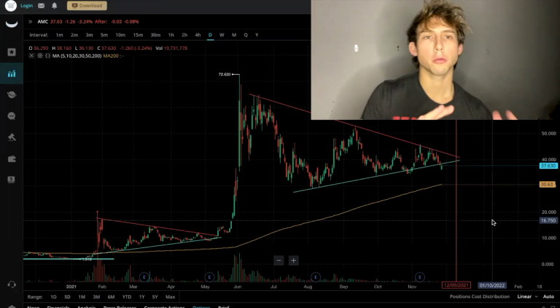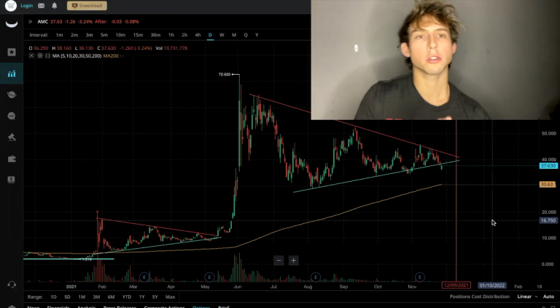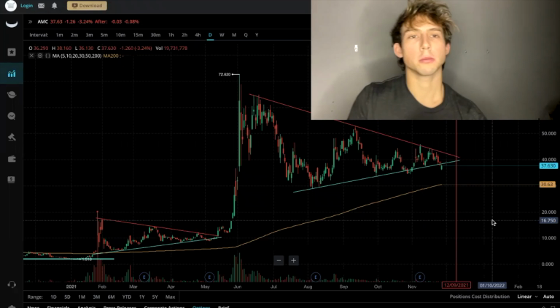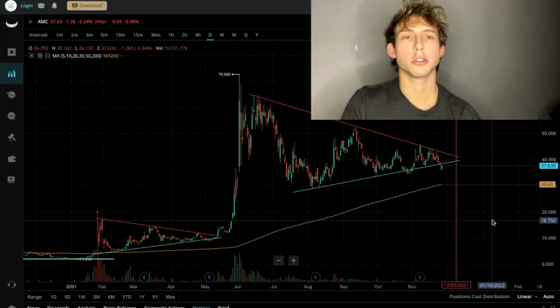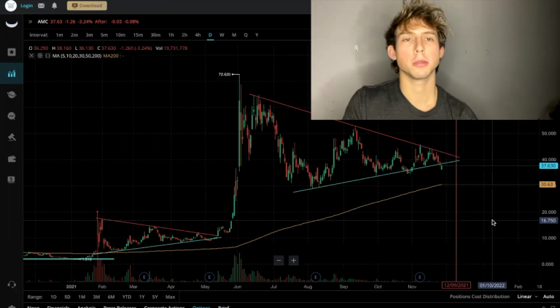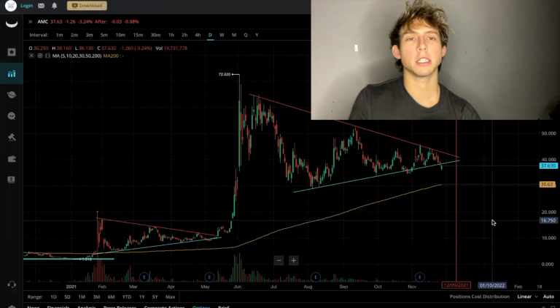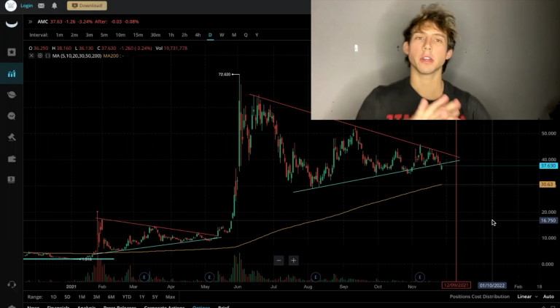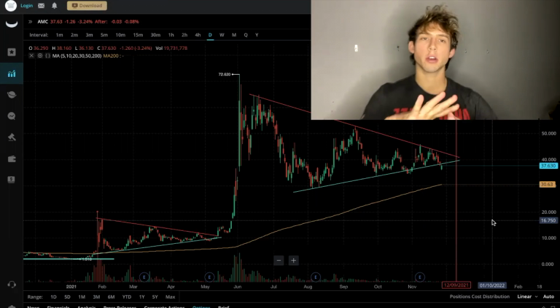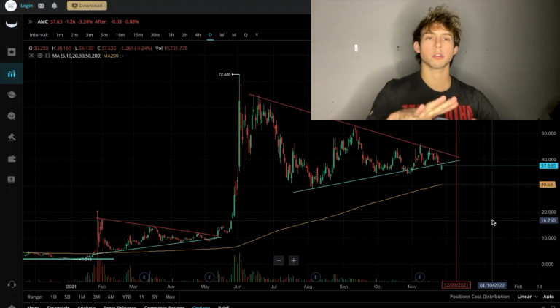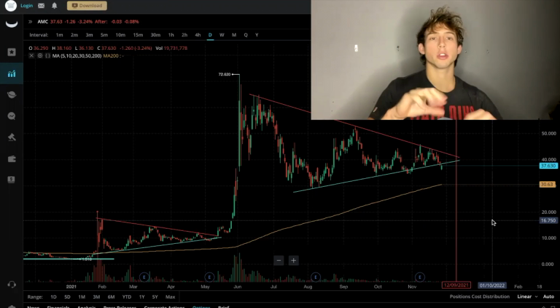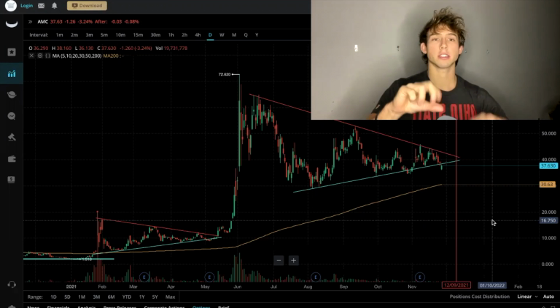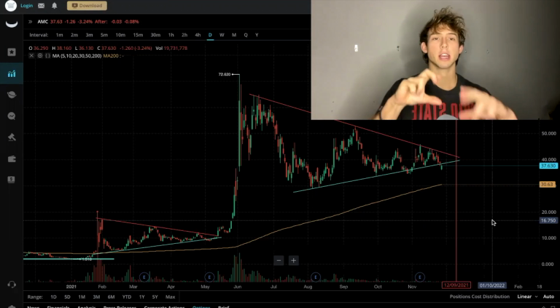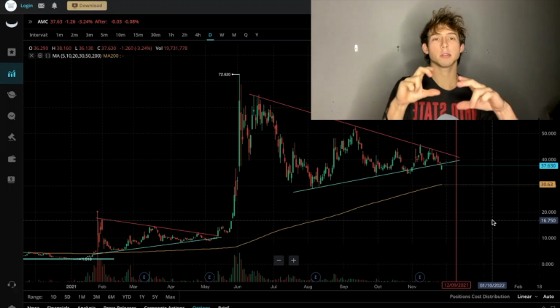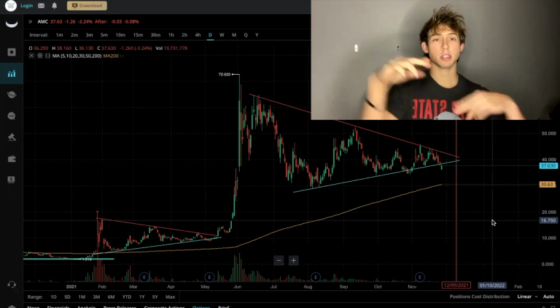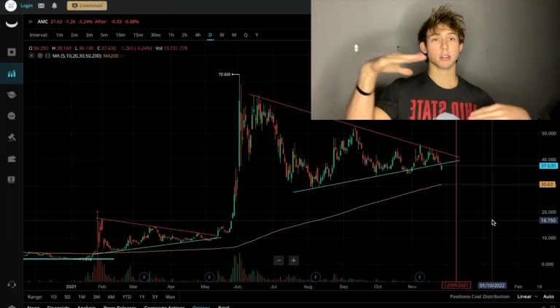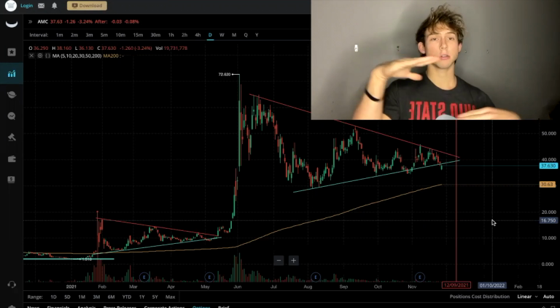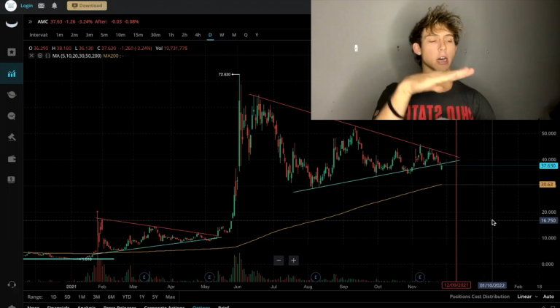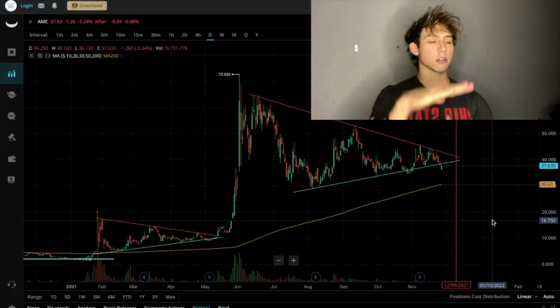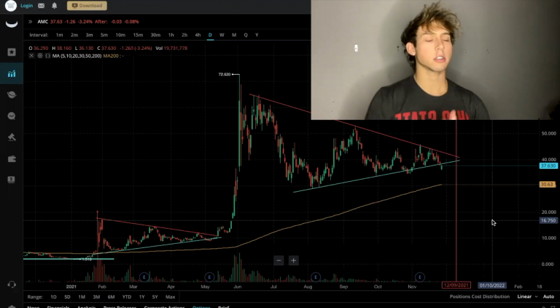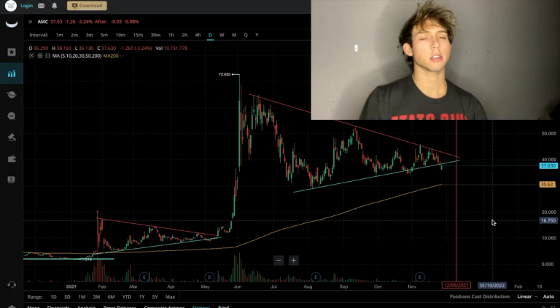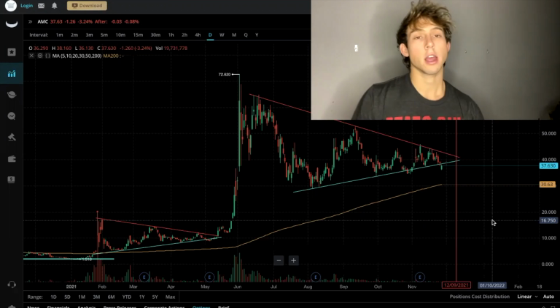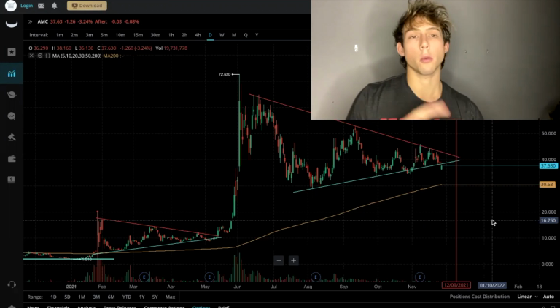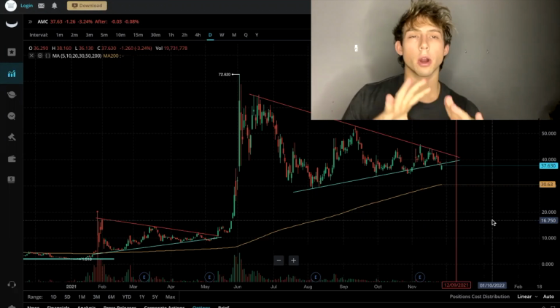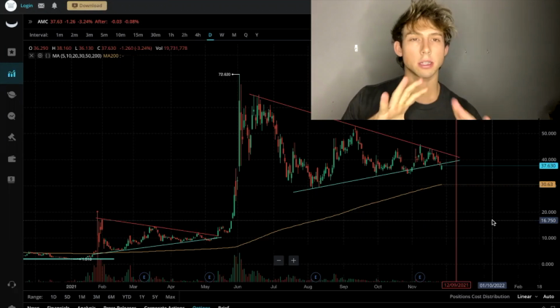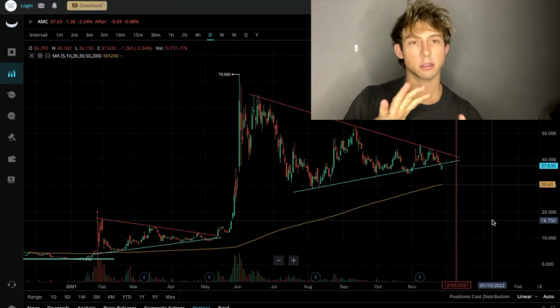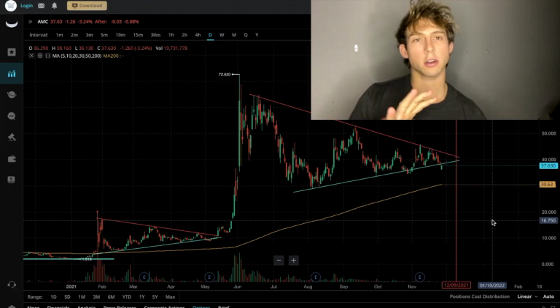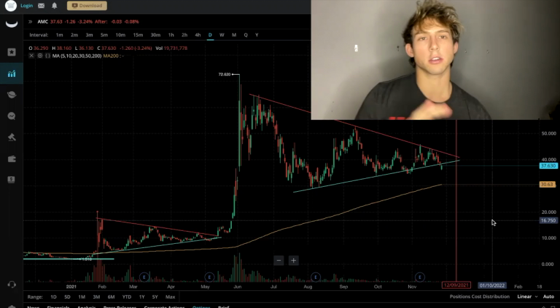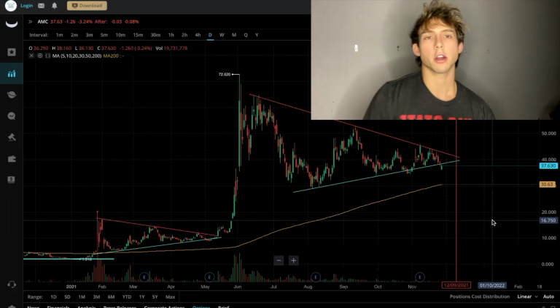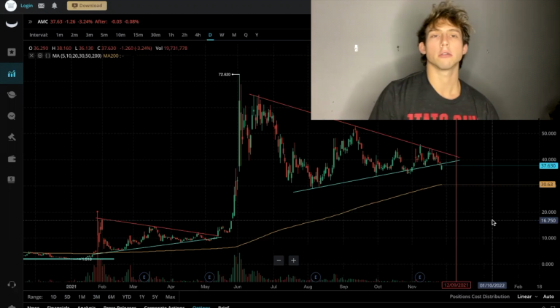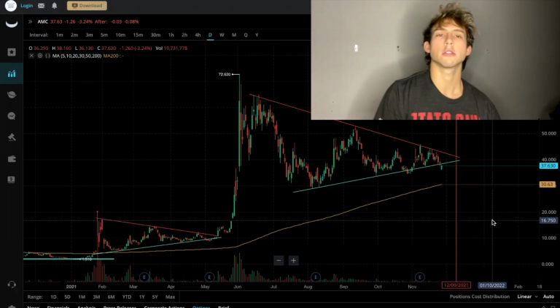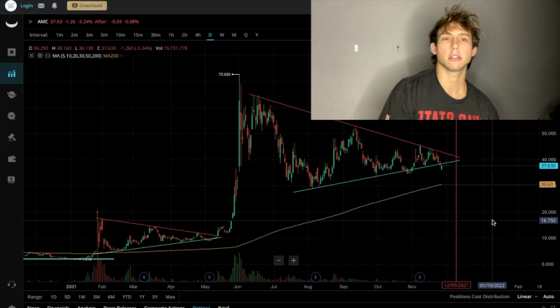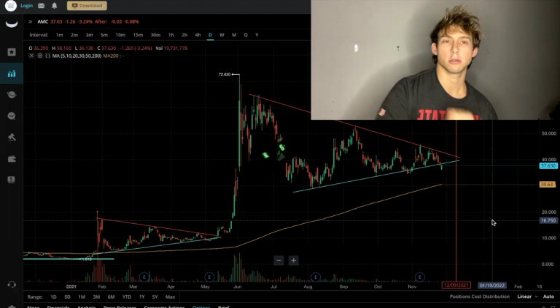What's up YouTube. In this video I'm going to show you guys the AMC technical analysis and where I think the stock is going to go. Stay tuned.